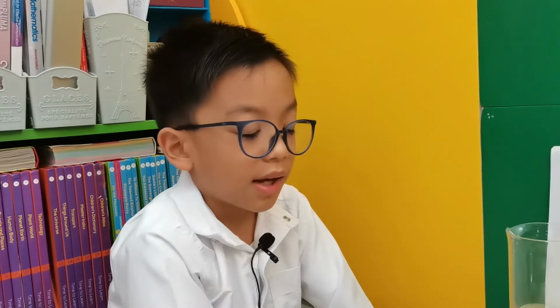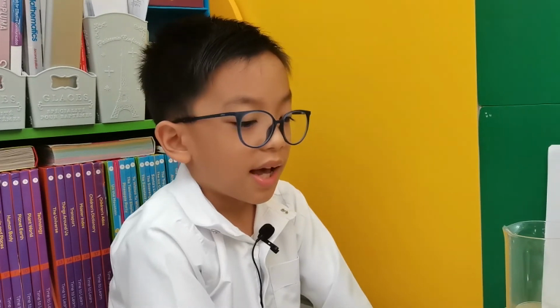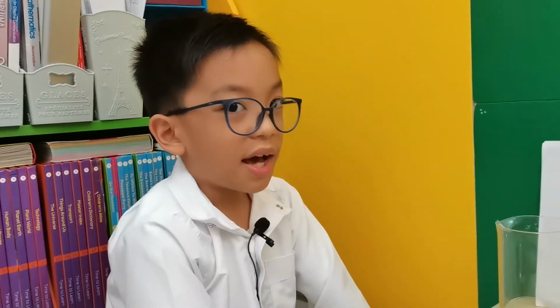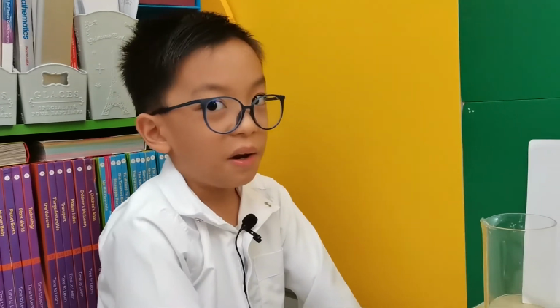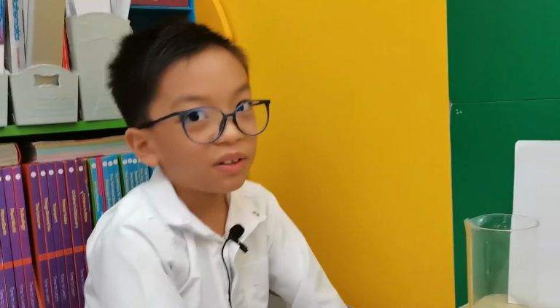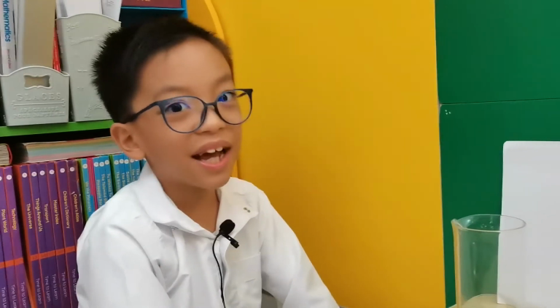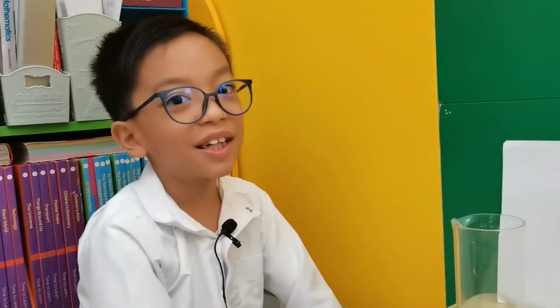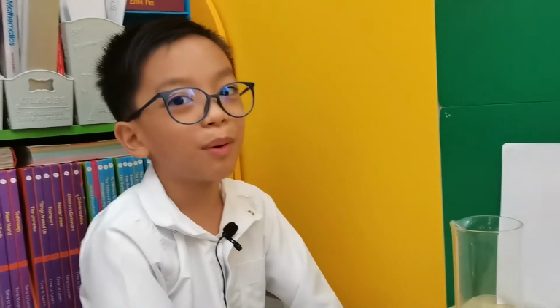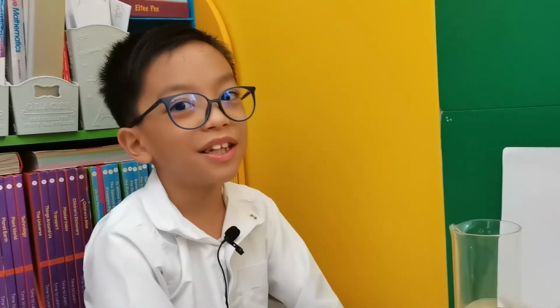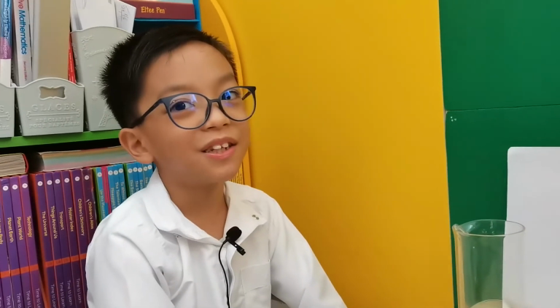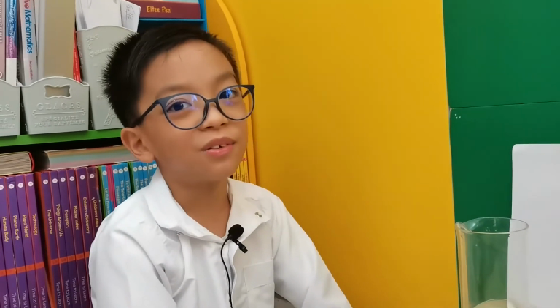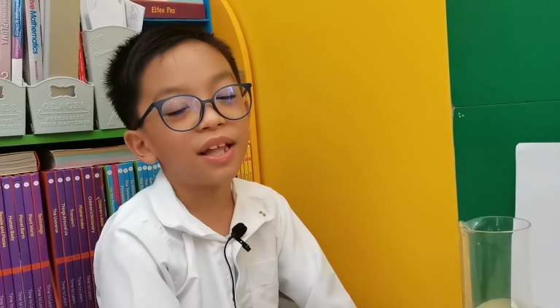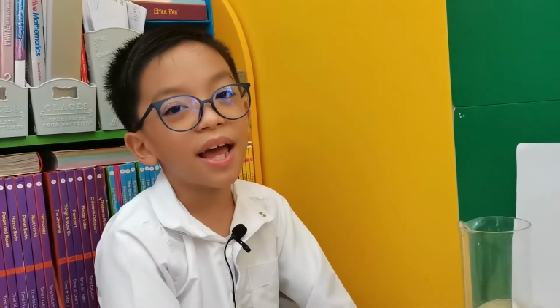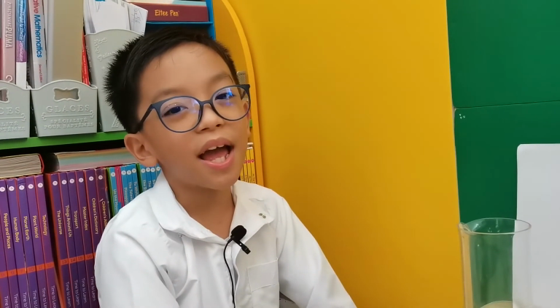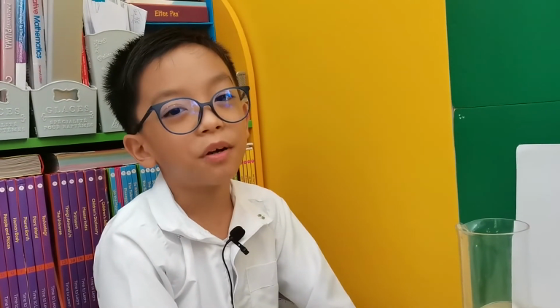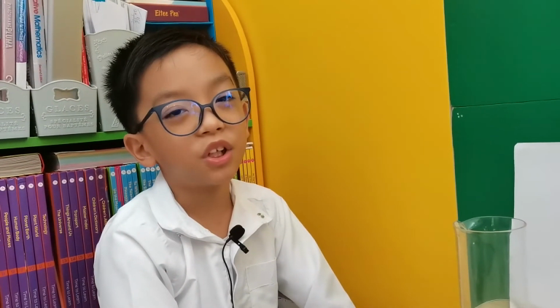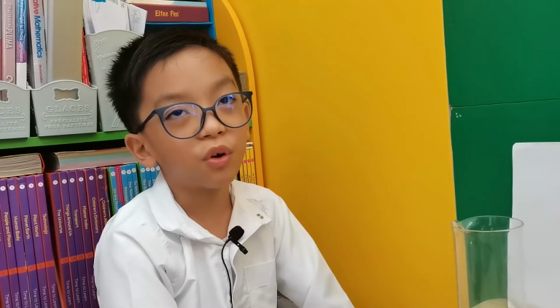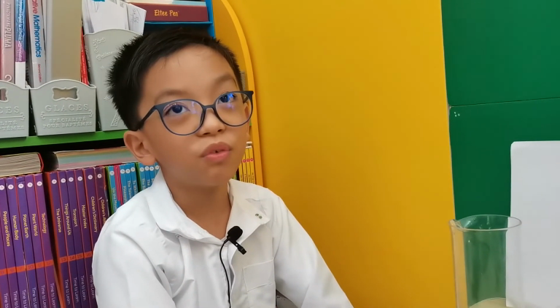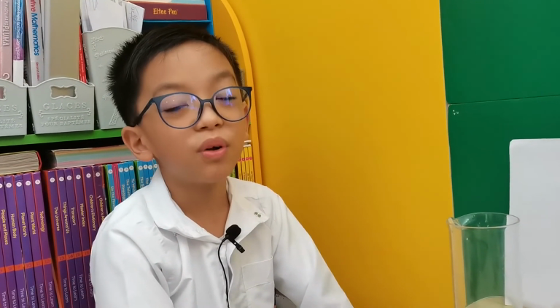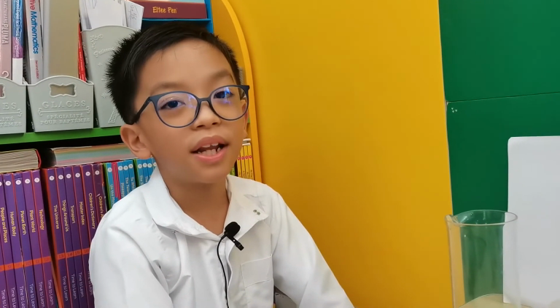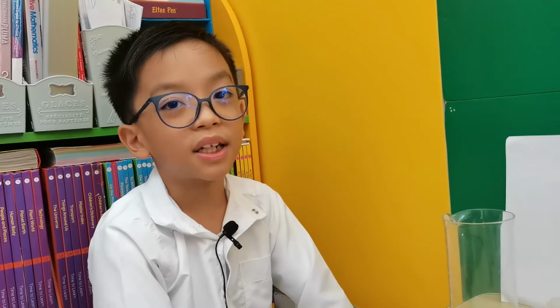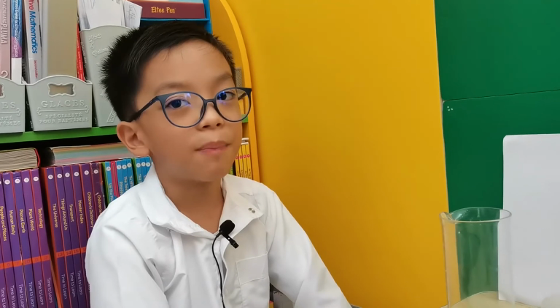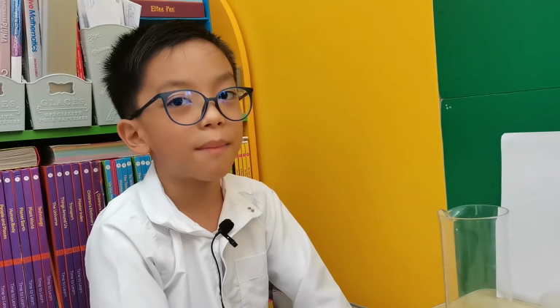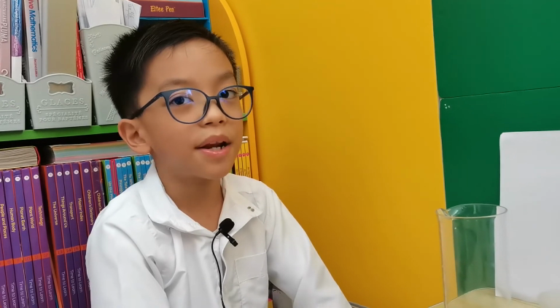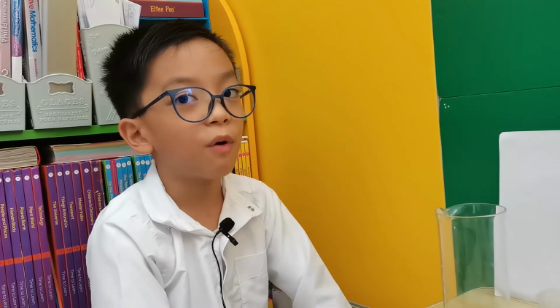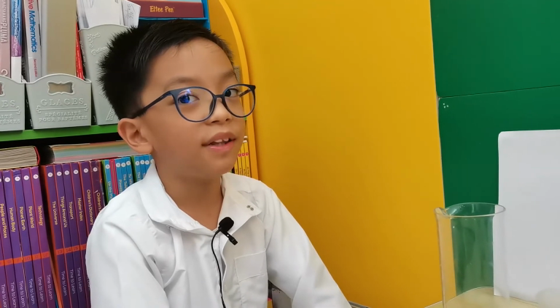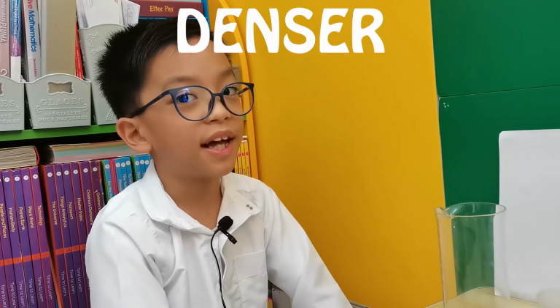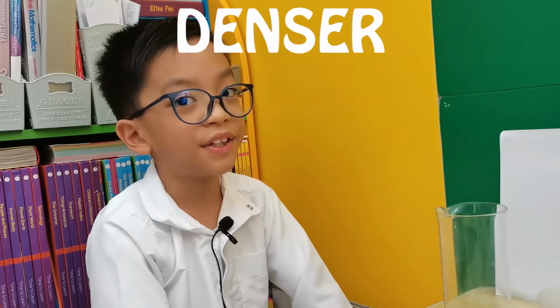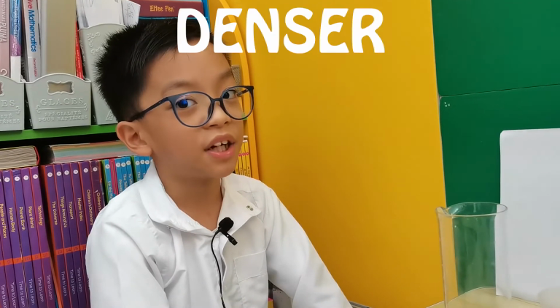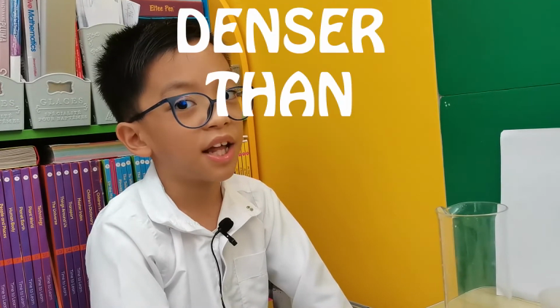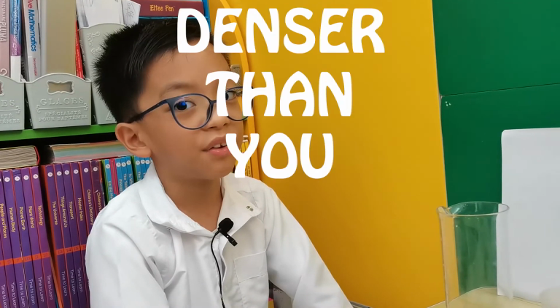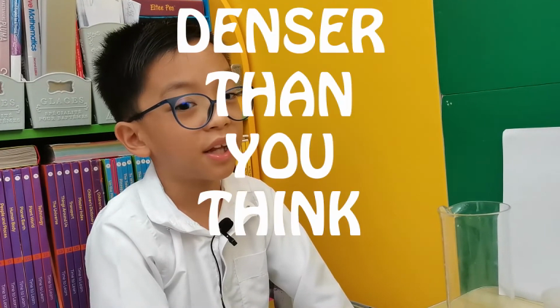Hello Science Buddies! Today I am going to show you an experiment called Denser Danything.